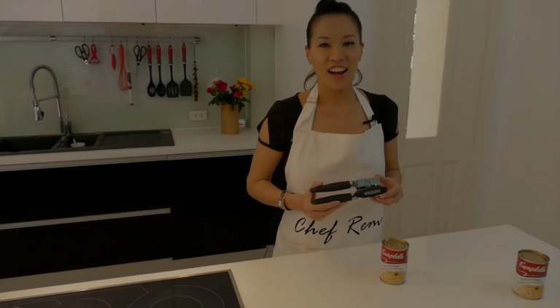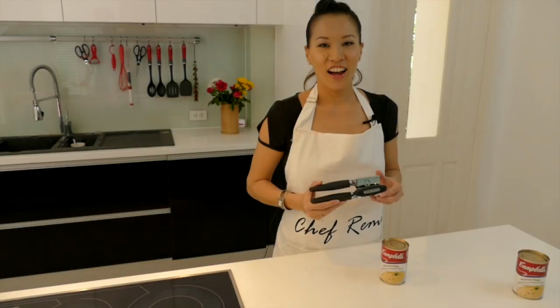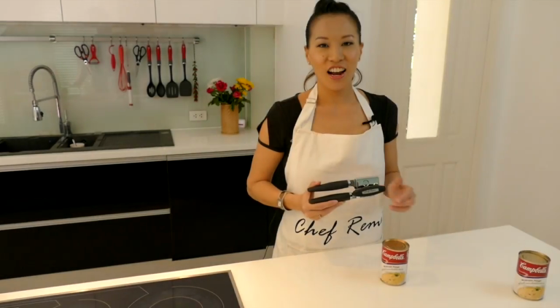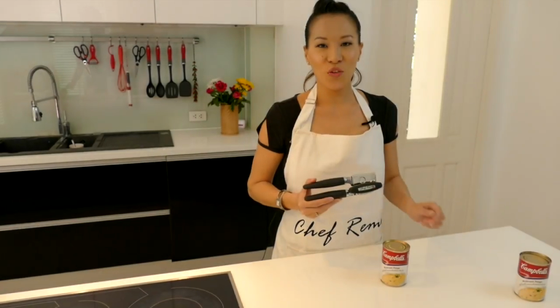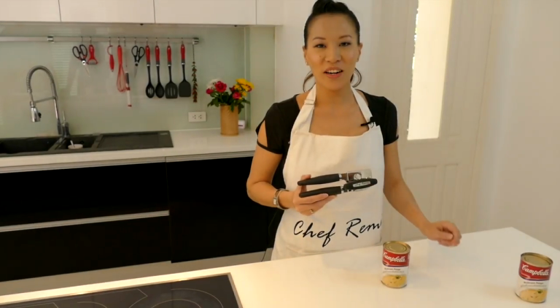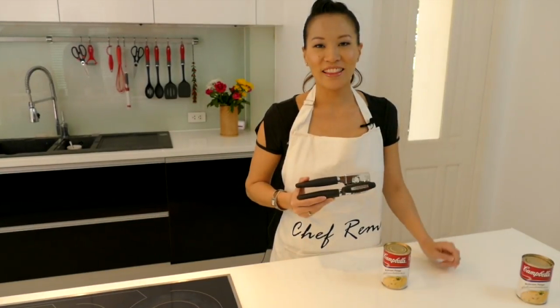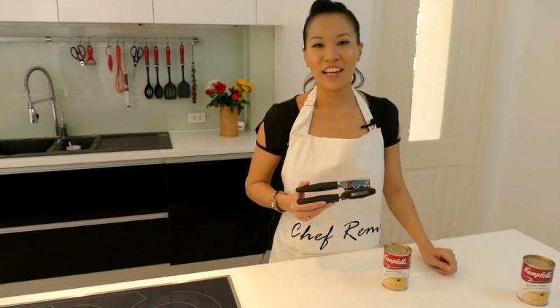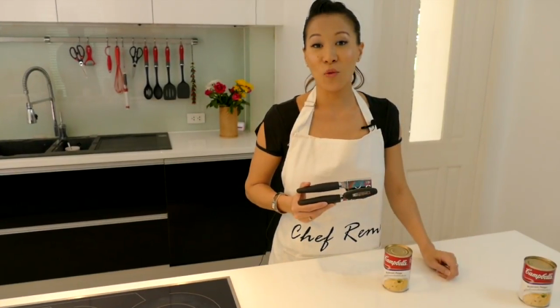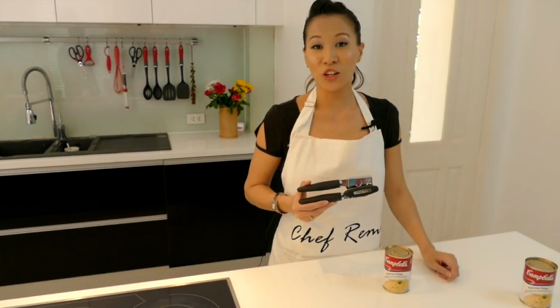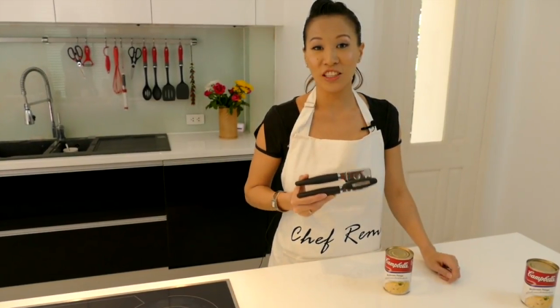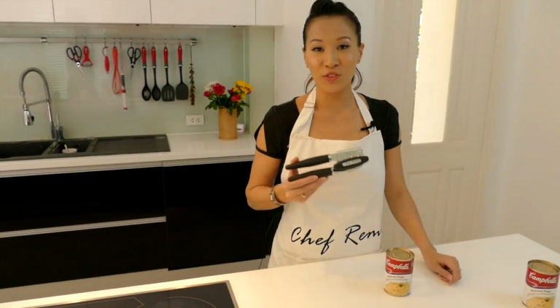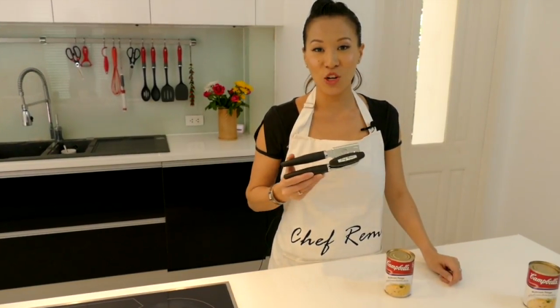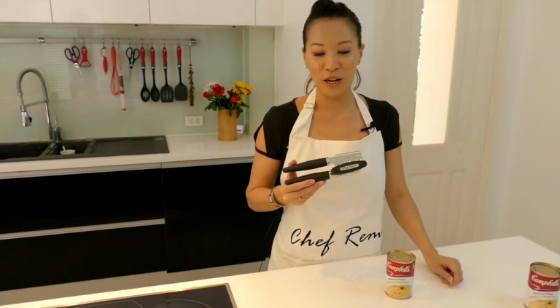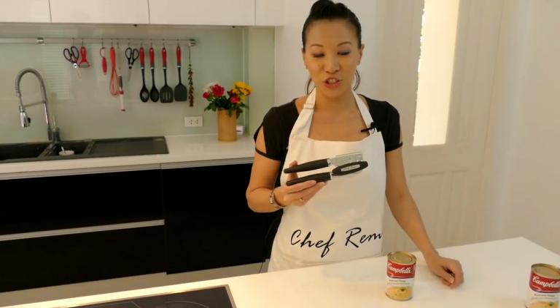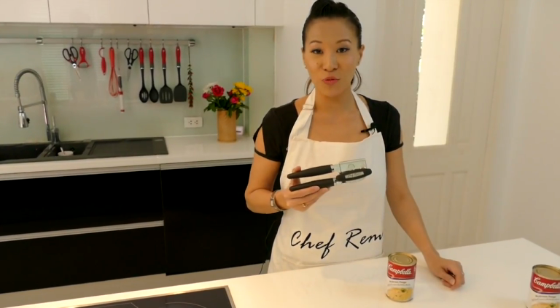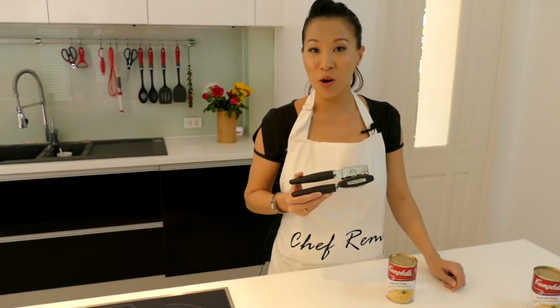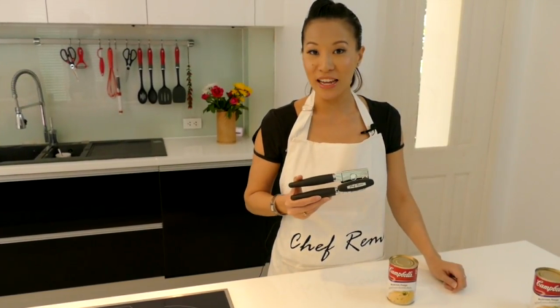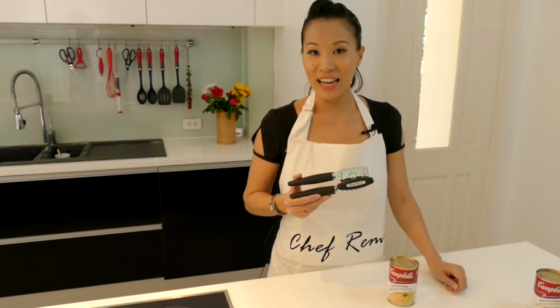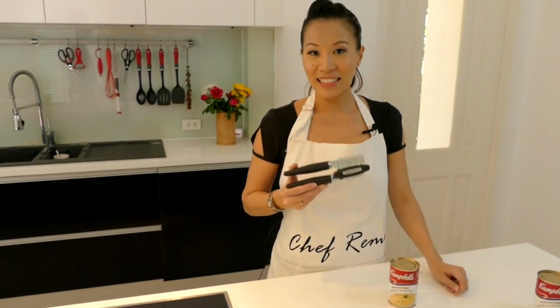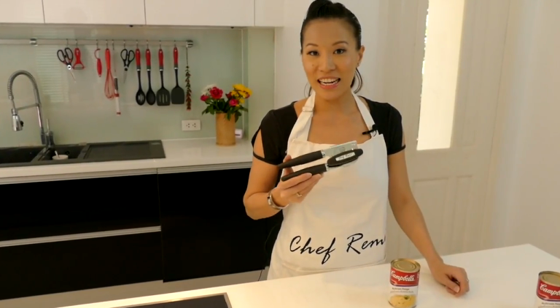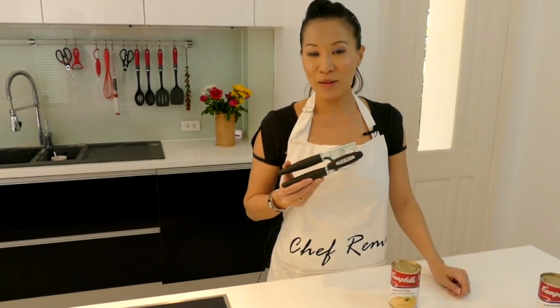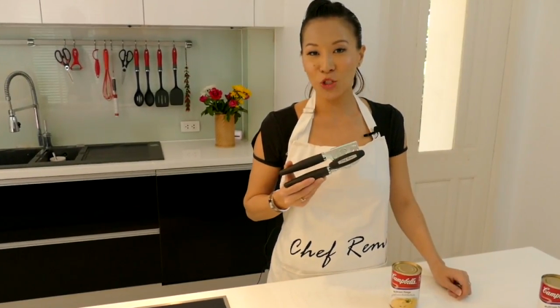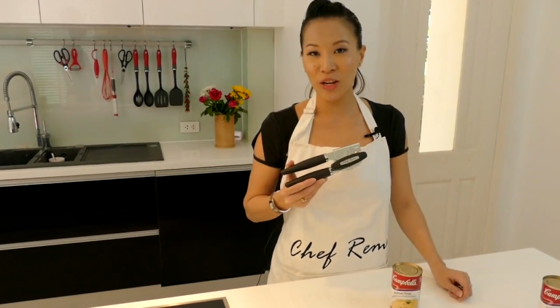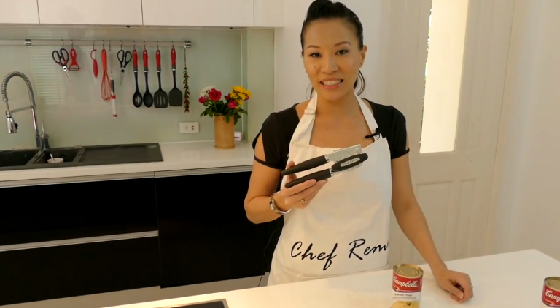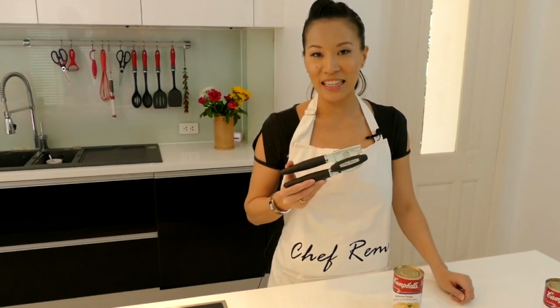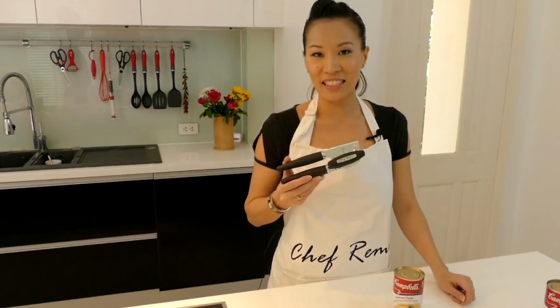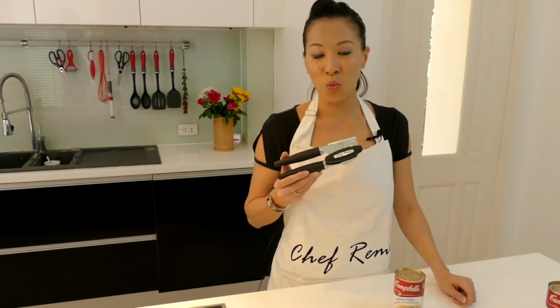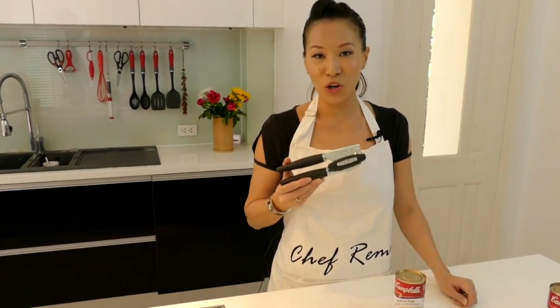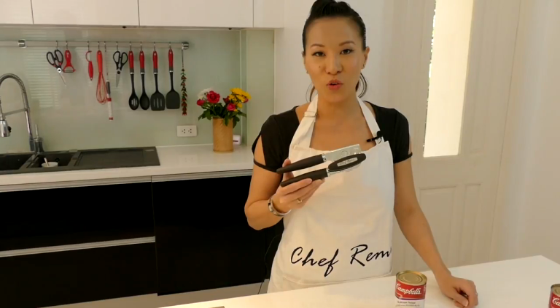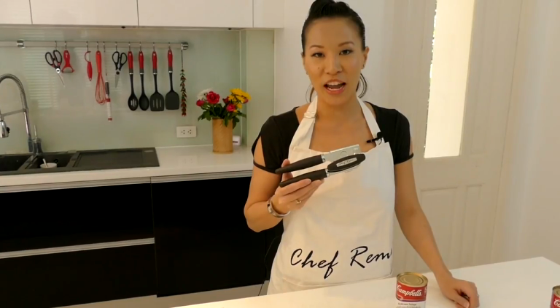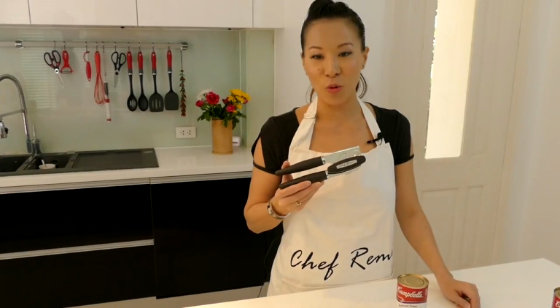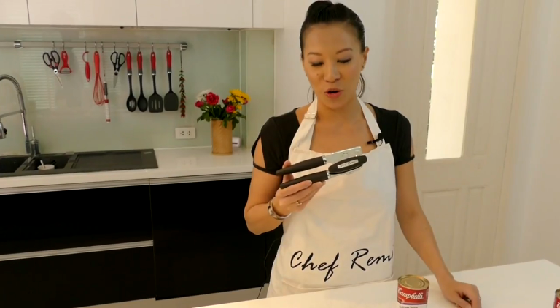Hello everyone and thank you for watching this video by Chef Remy. Today I'm showcasing this wonderful can opener.